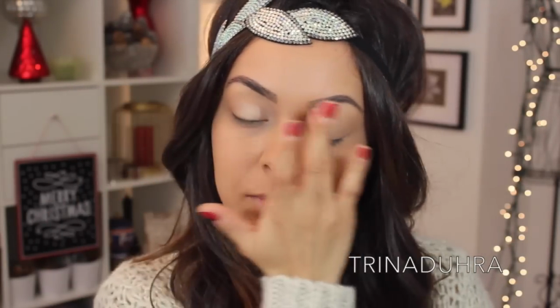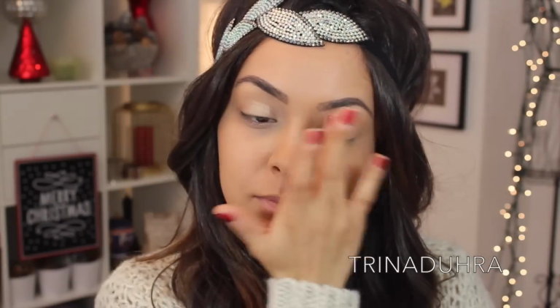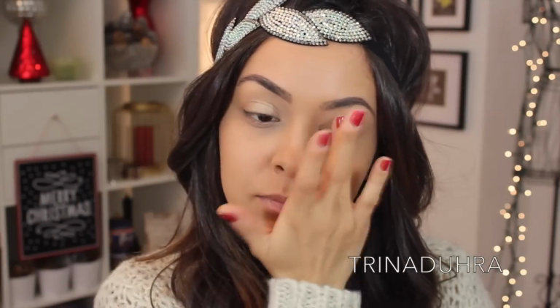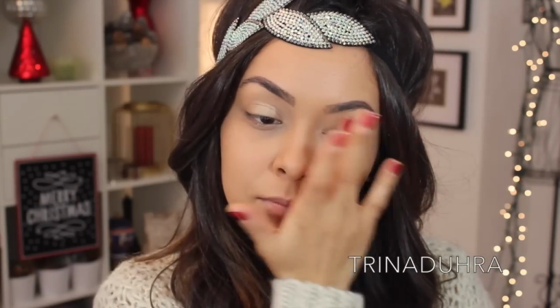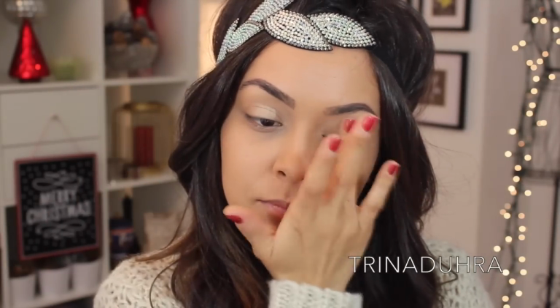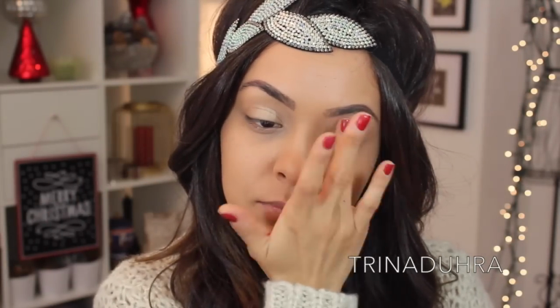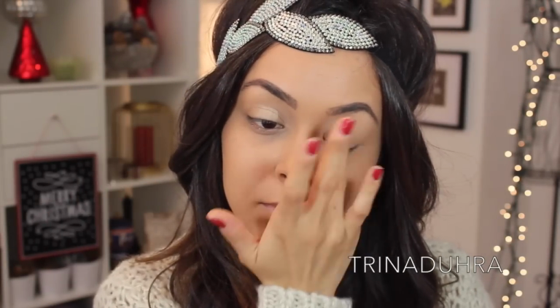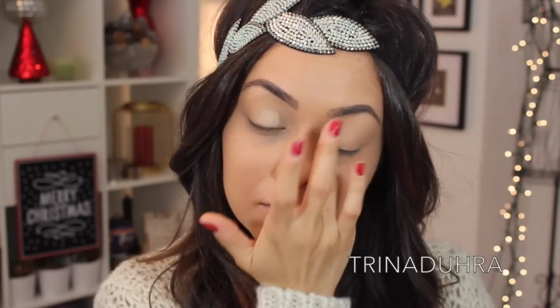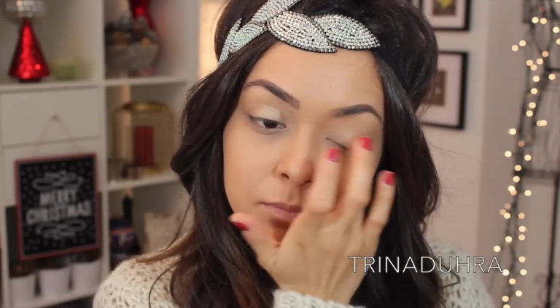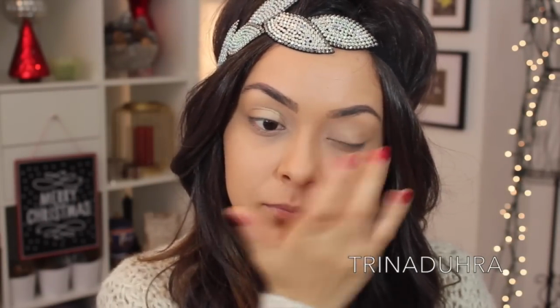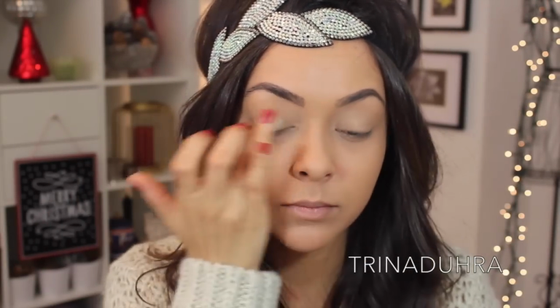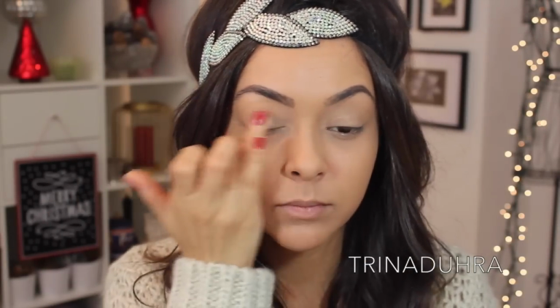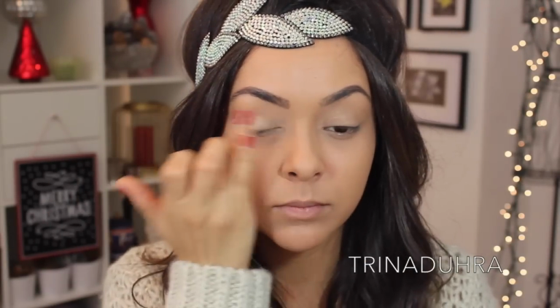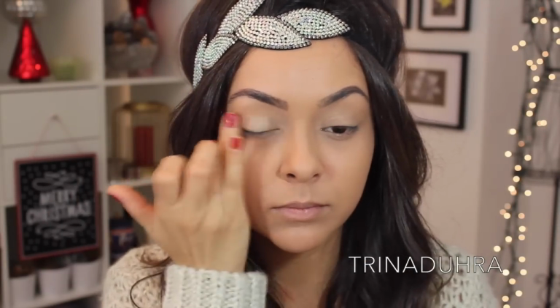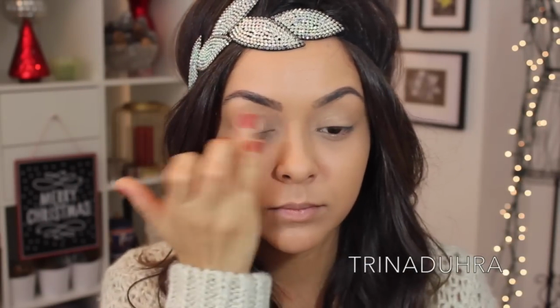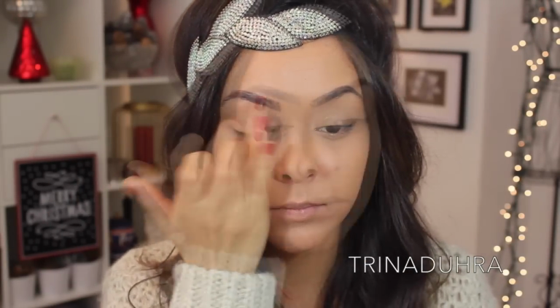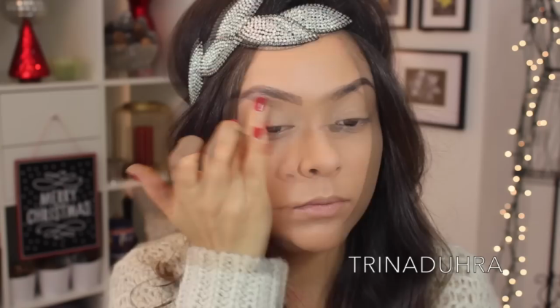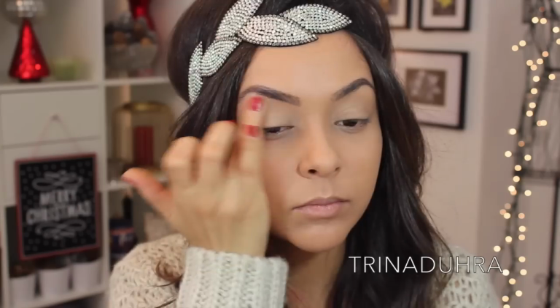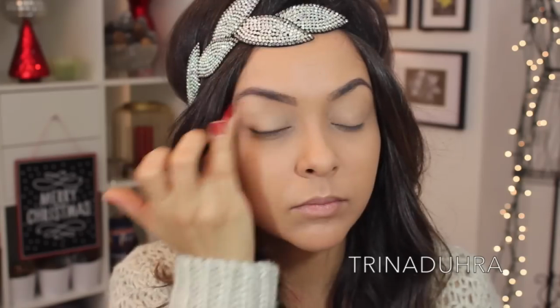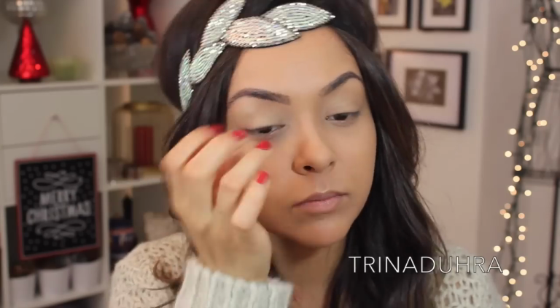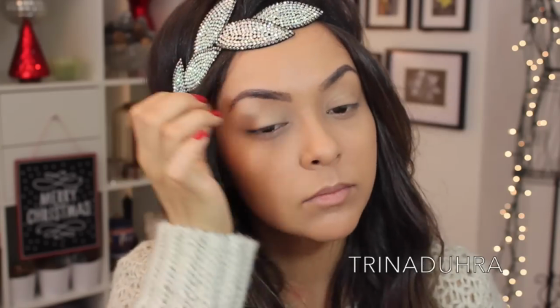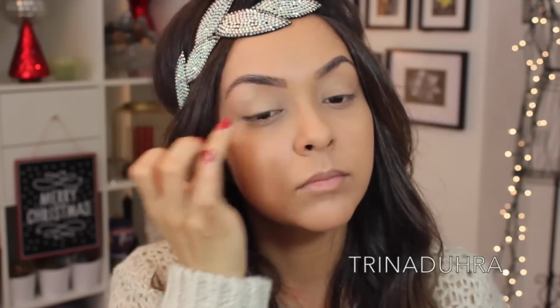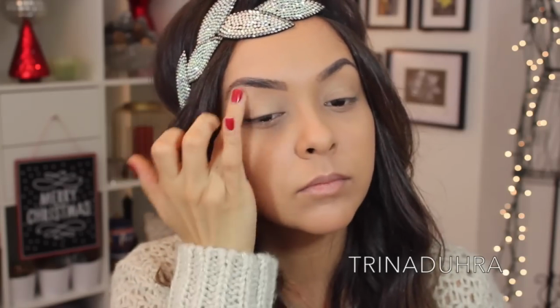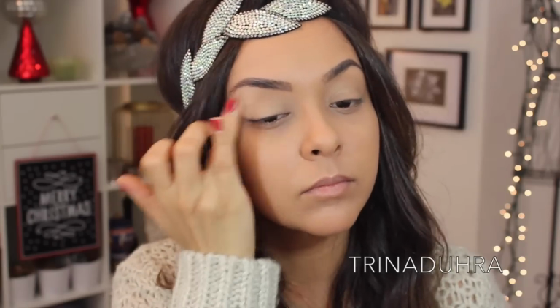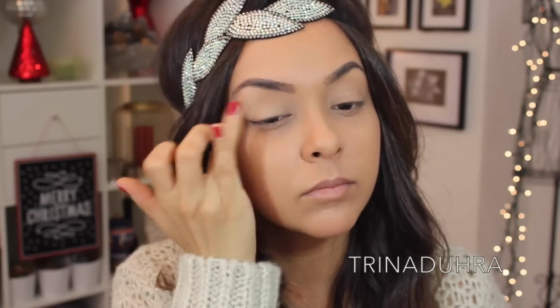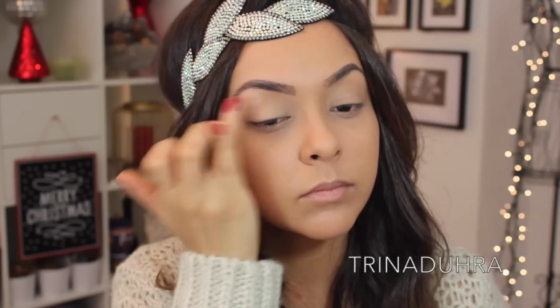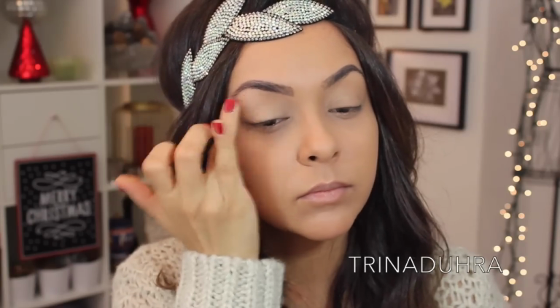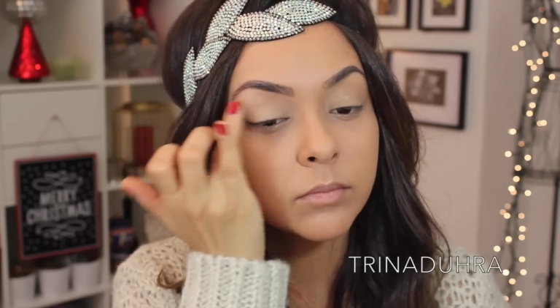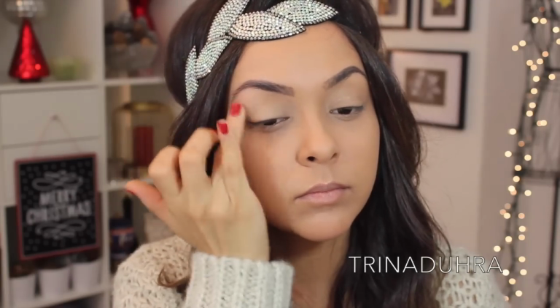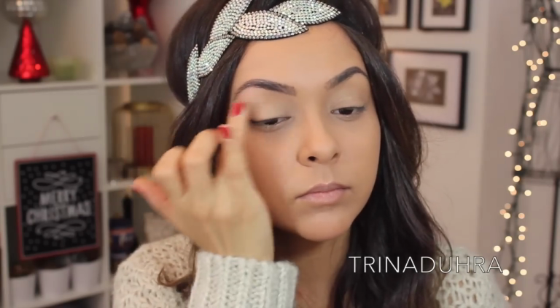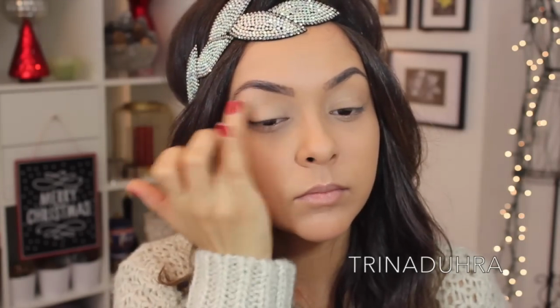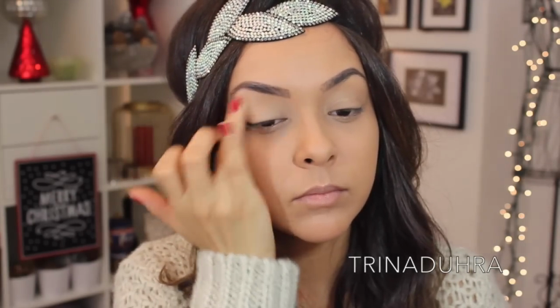To prime the eyes, I used MAC's Paint Pot in Soft Ochre, and I applied that on the lid all the way up to the brow bone.